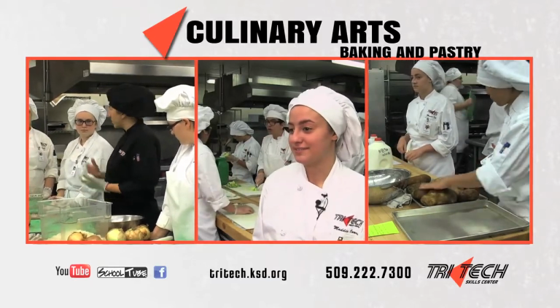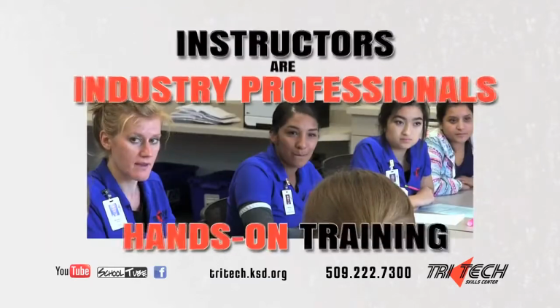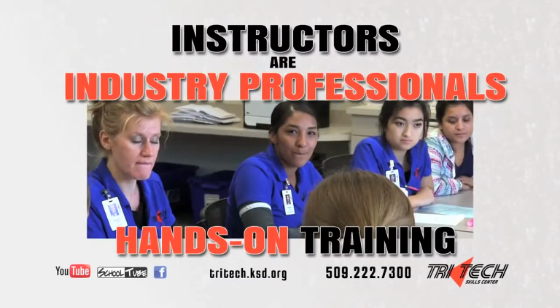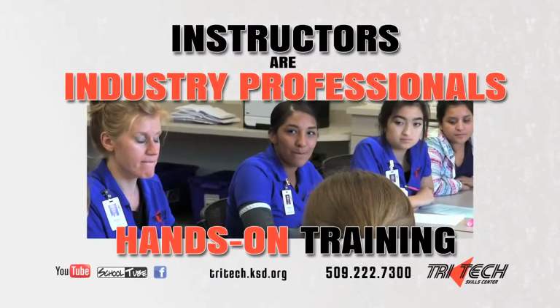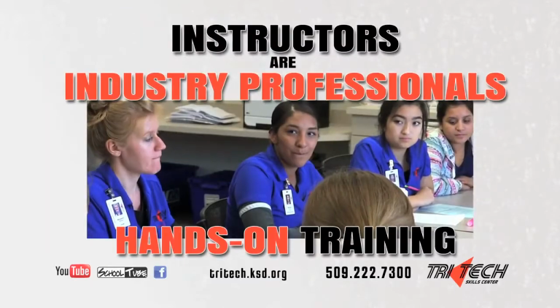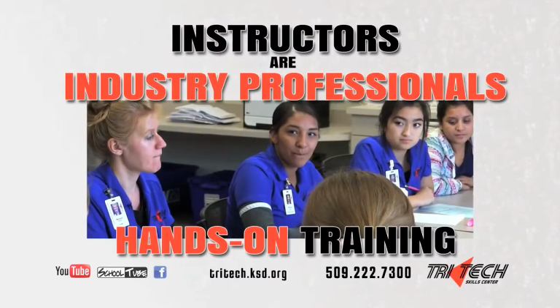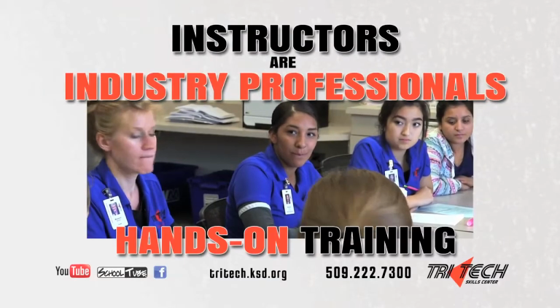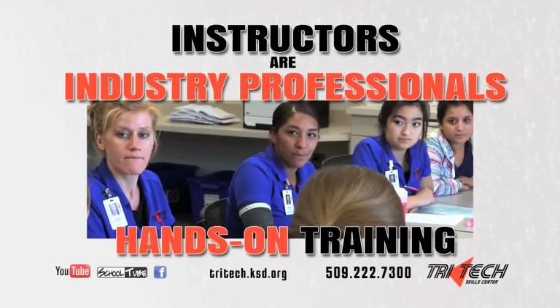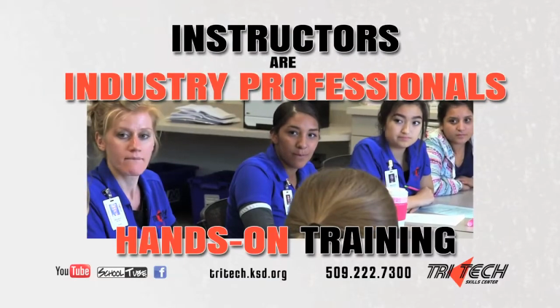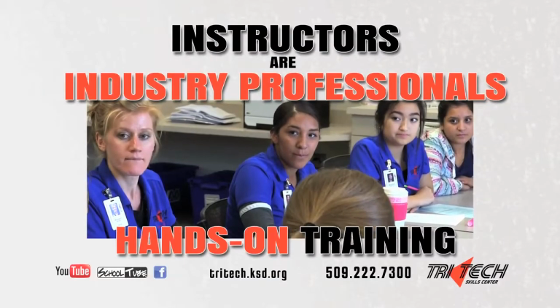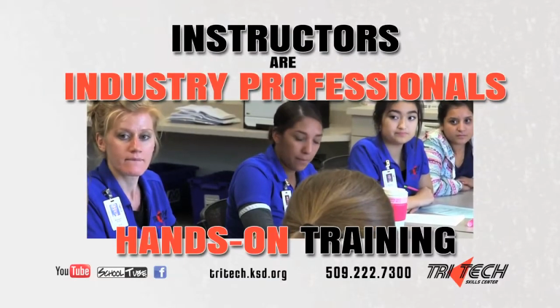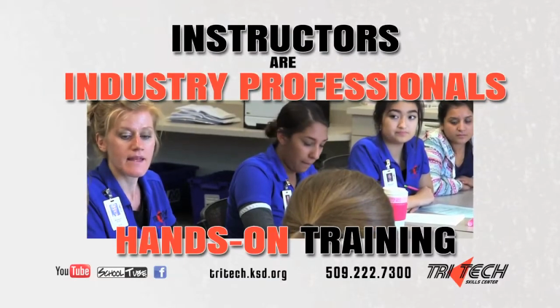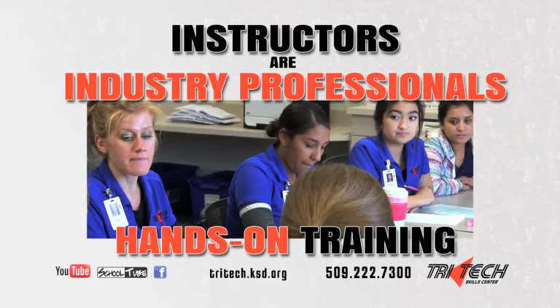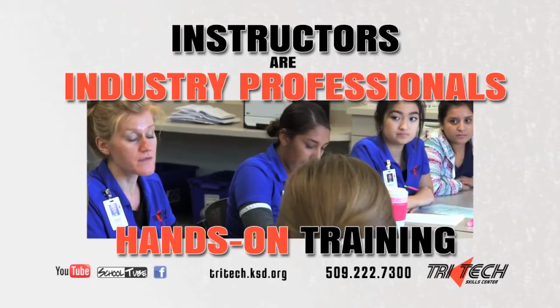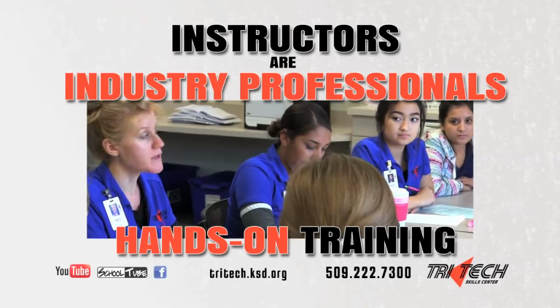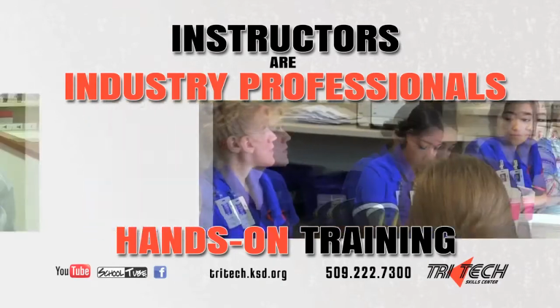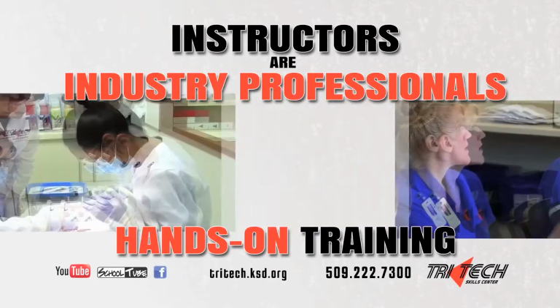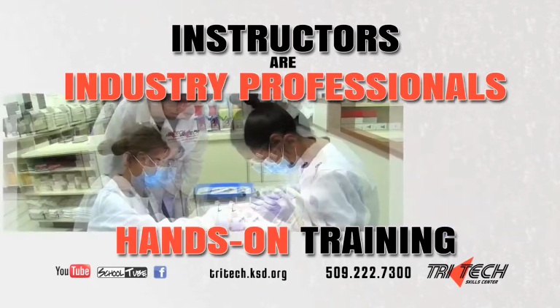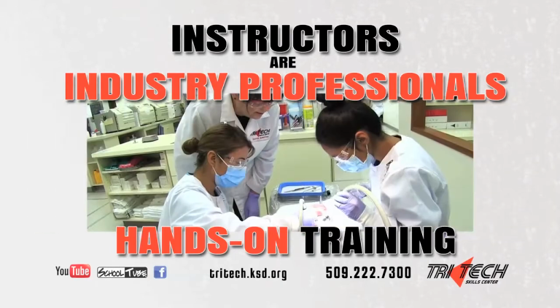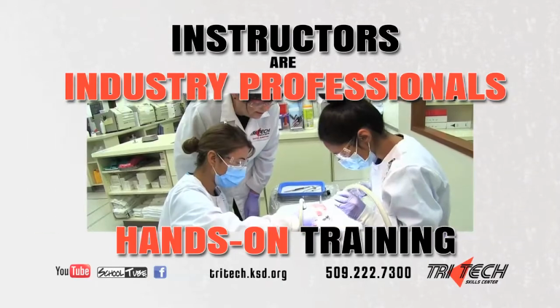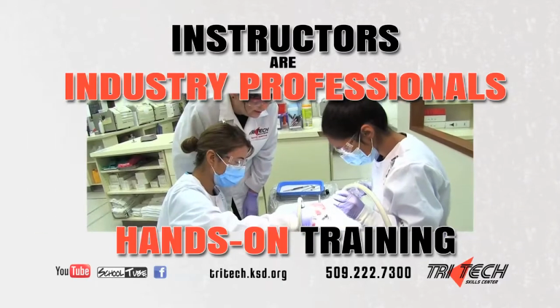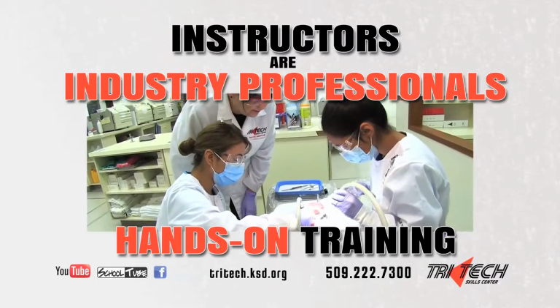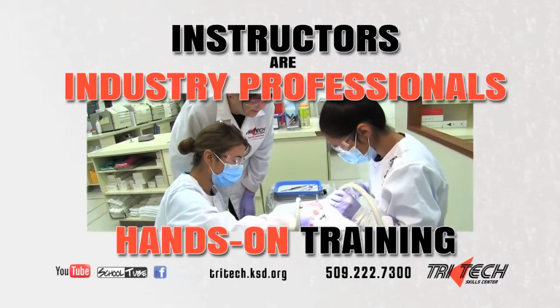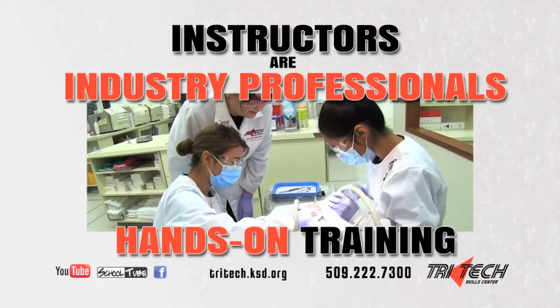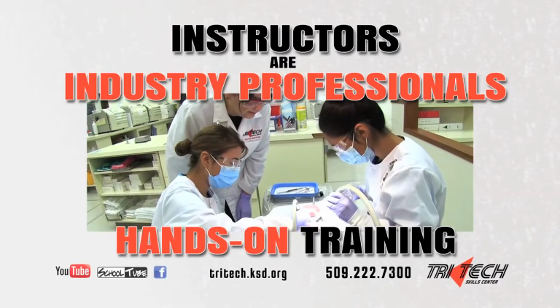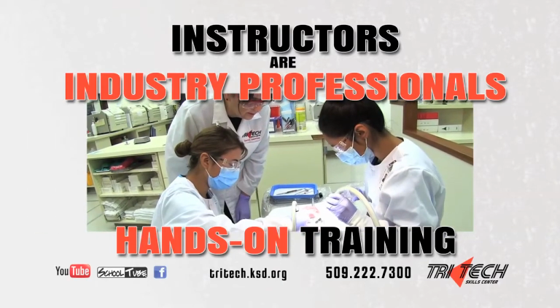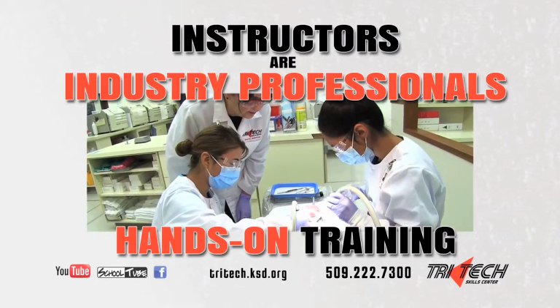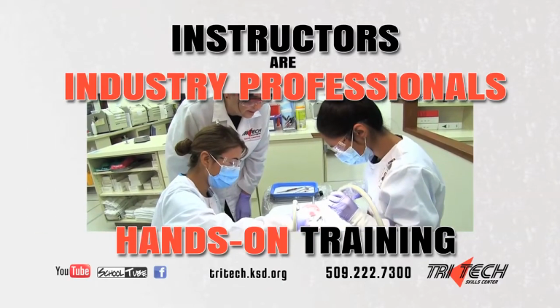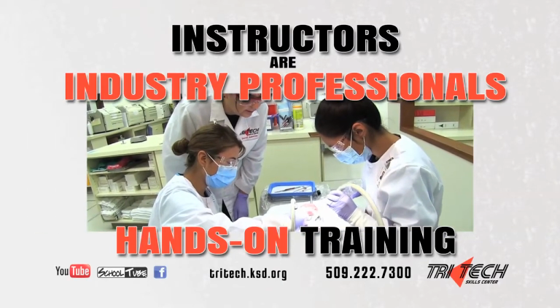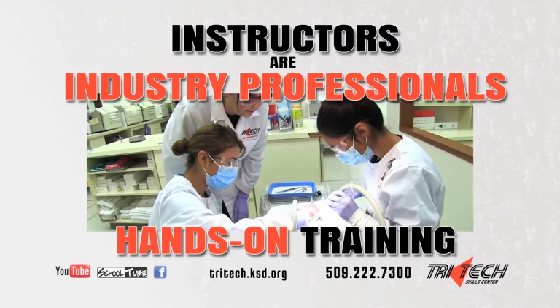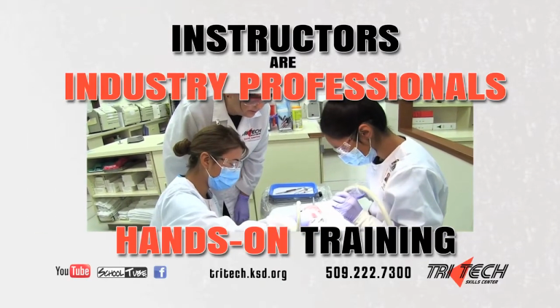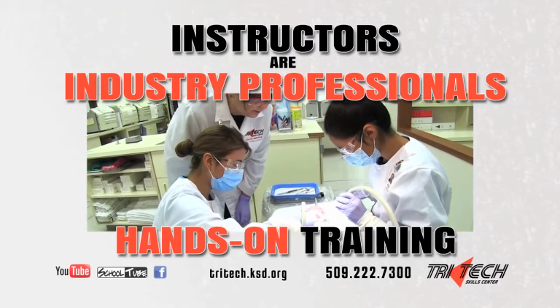The instructors come from the industry that they teach. You will gain employability skills along with first-hand knowledge of what the working world is like.